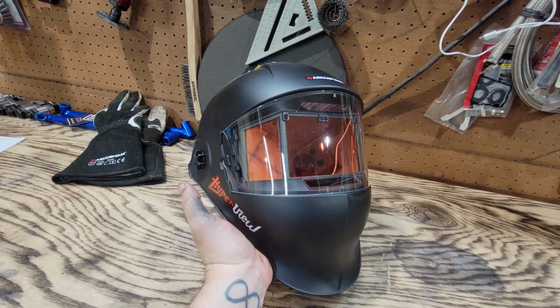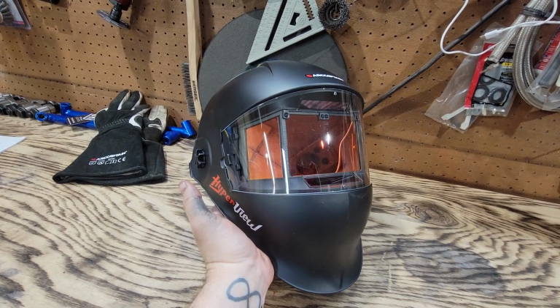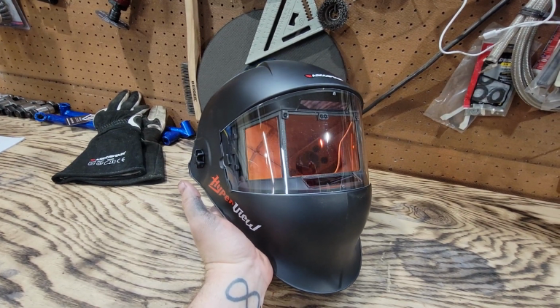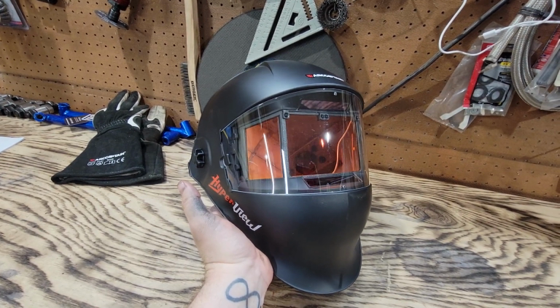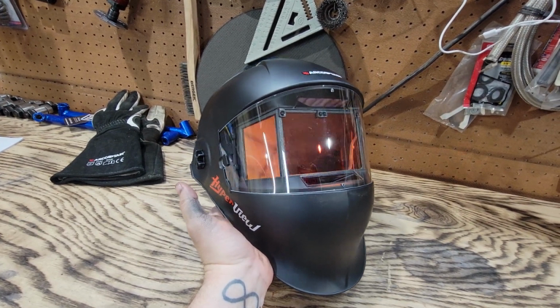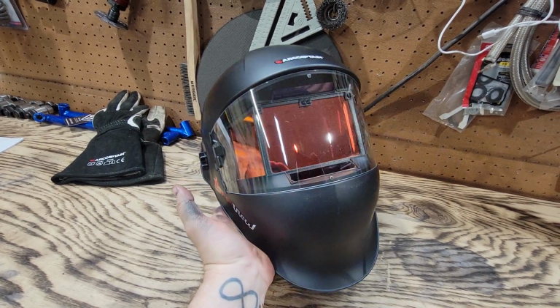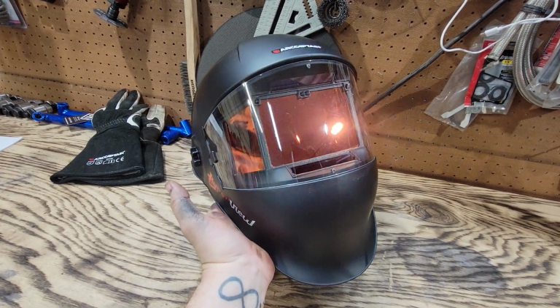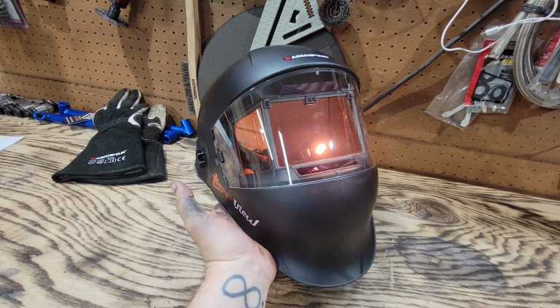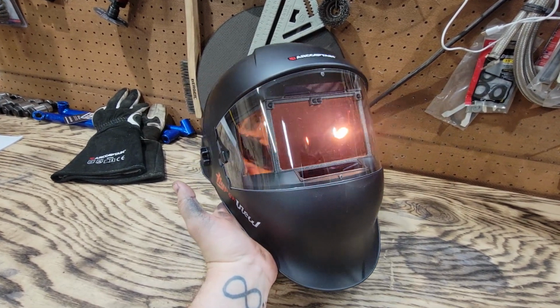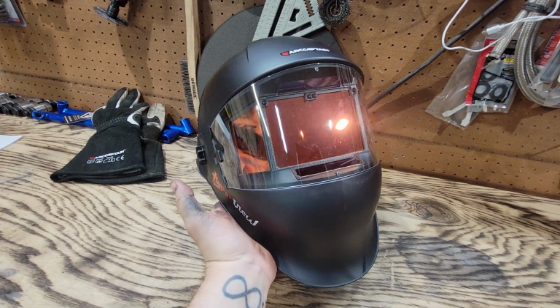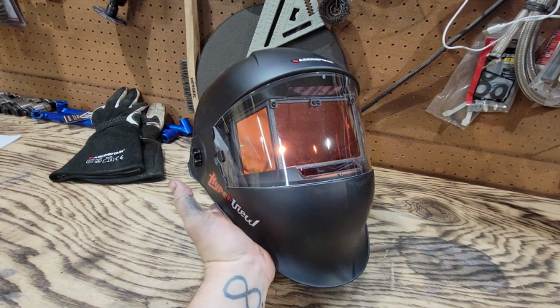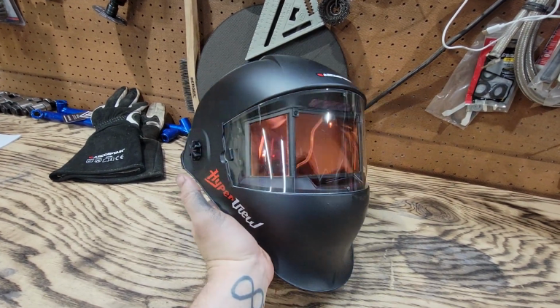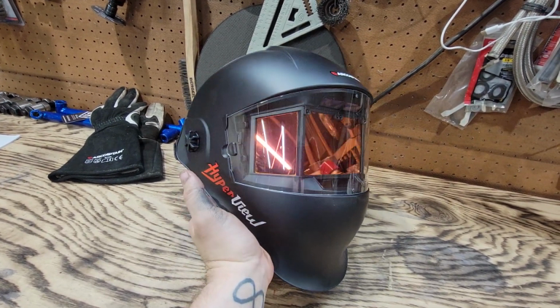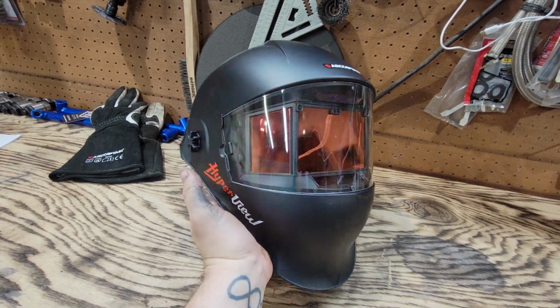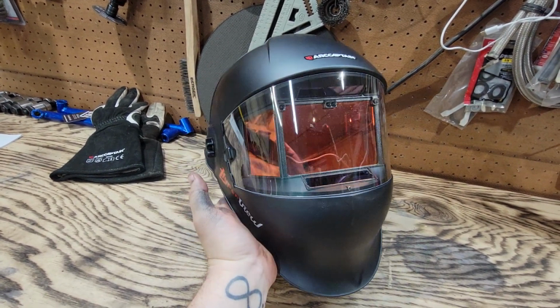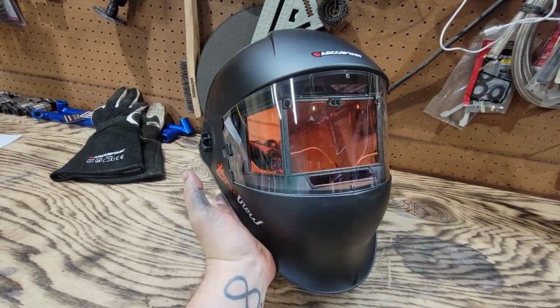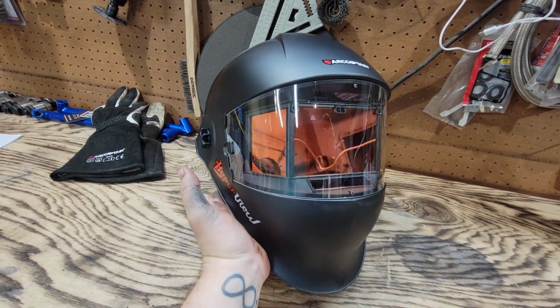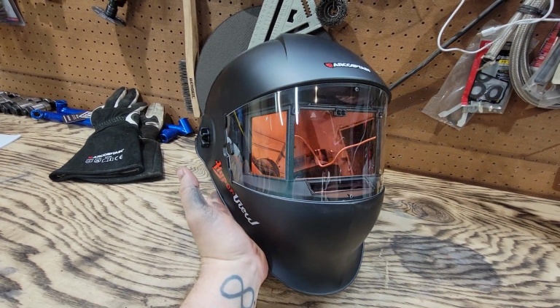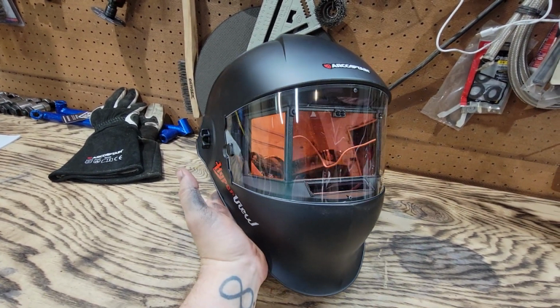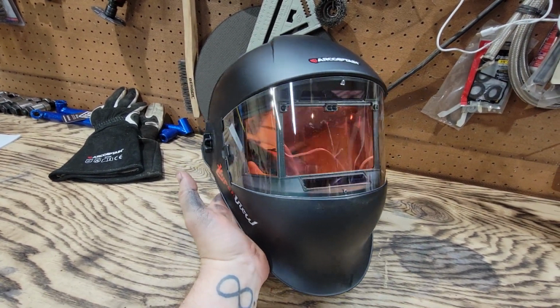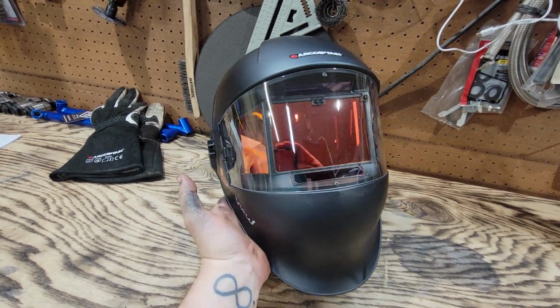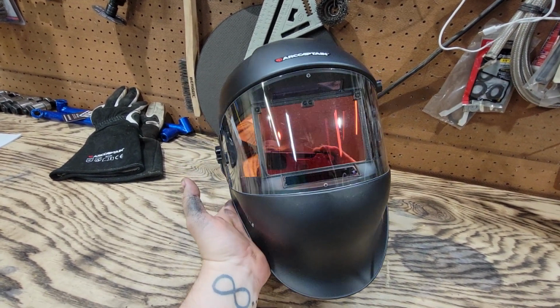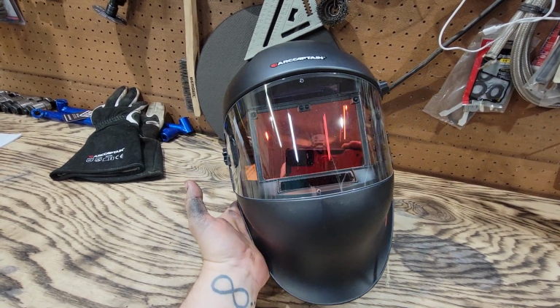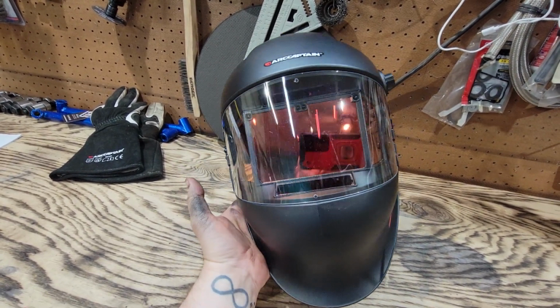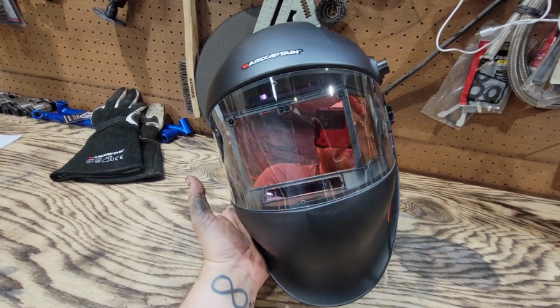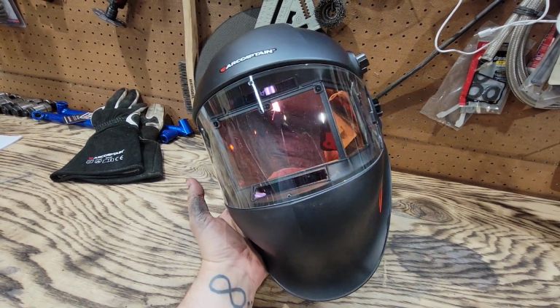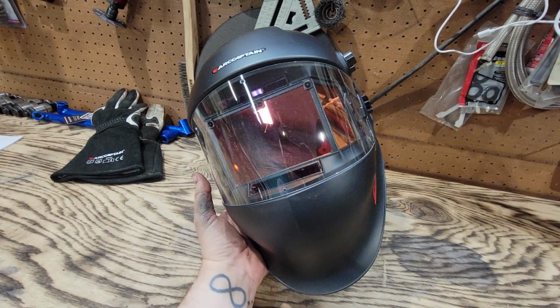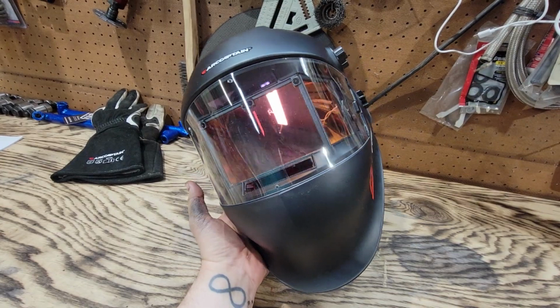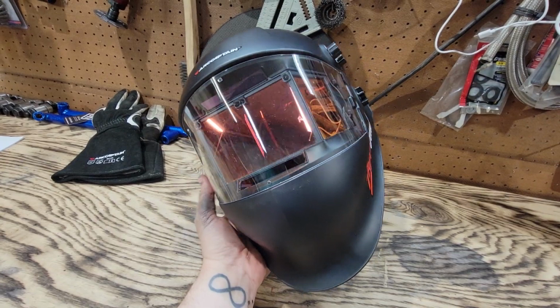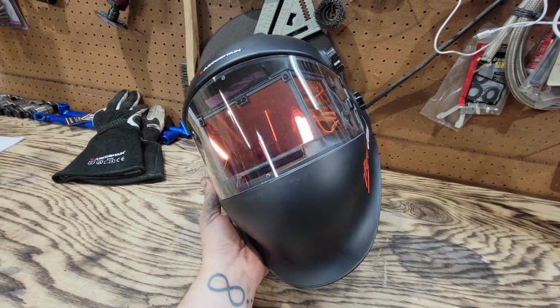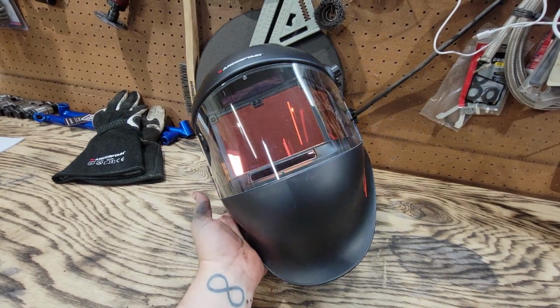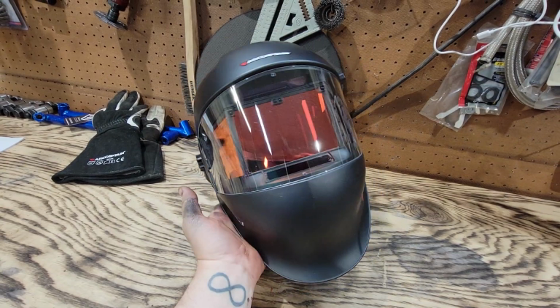I sent them my work address because I was about half certain it was bogus and one of those scams. Then I'm on vacation this week and my coworker called me up and said, hey, your welding helmet's here. I was like, oh, I'll be switched.